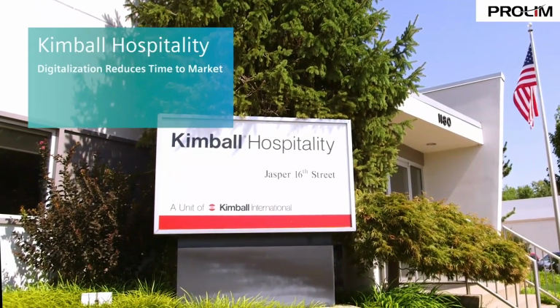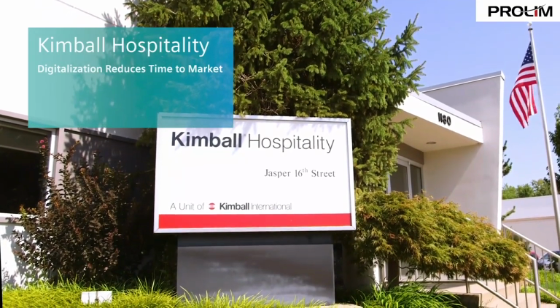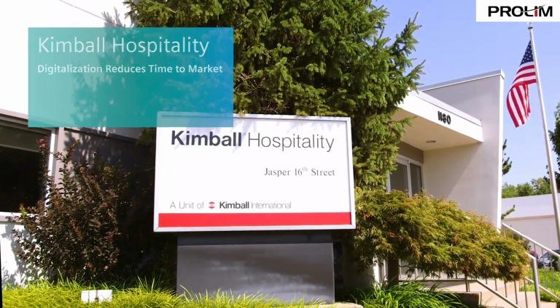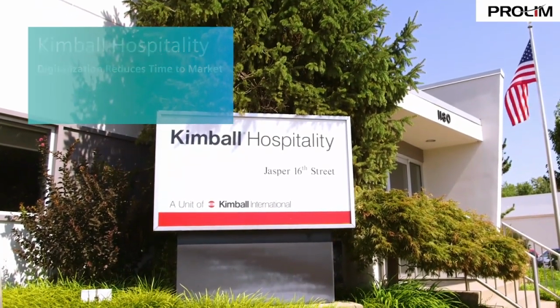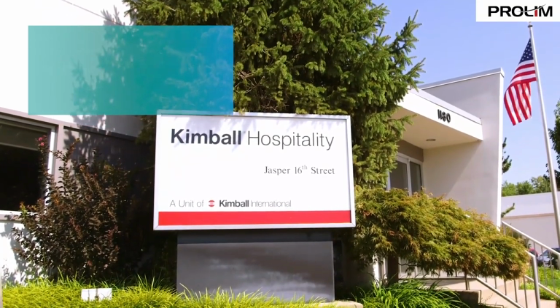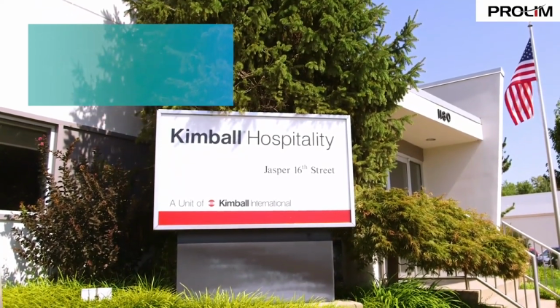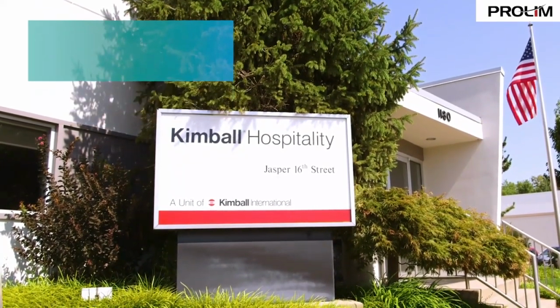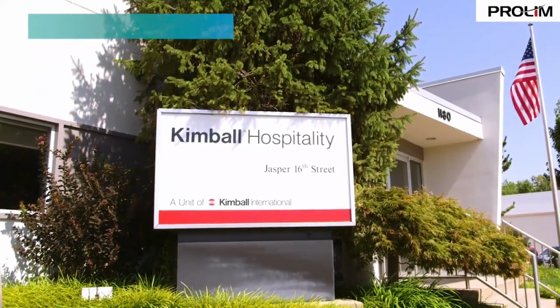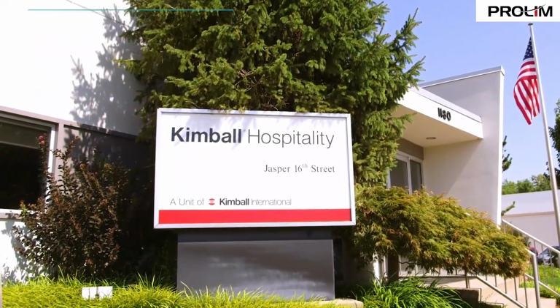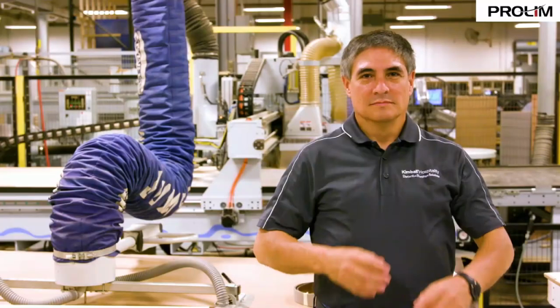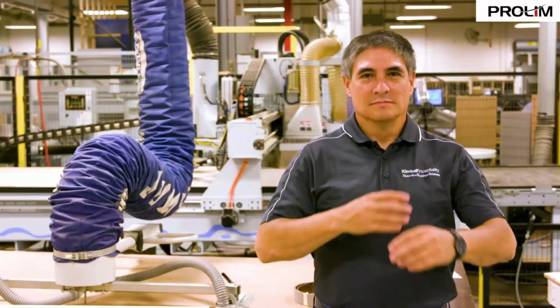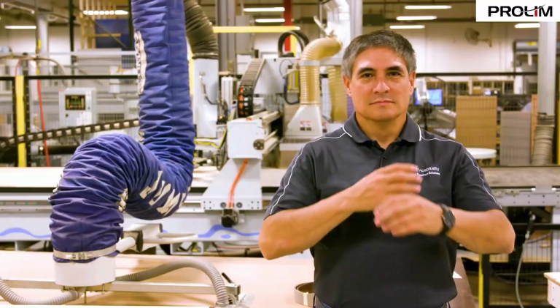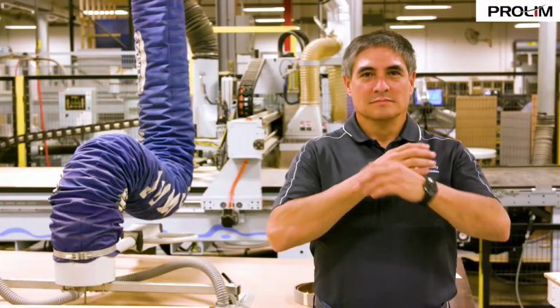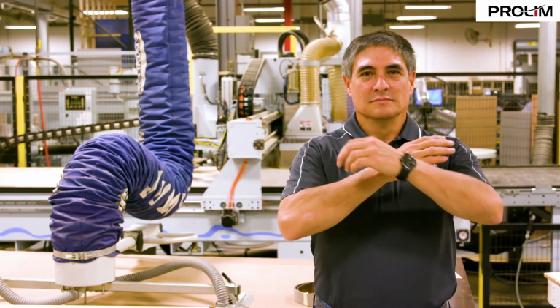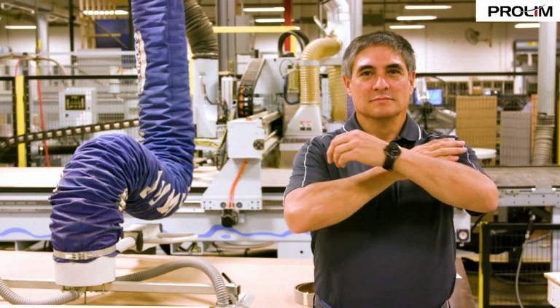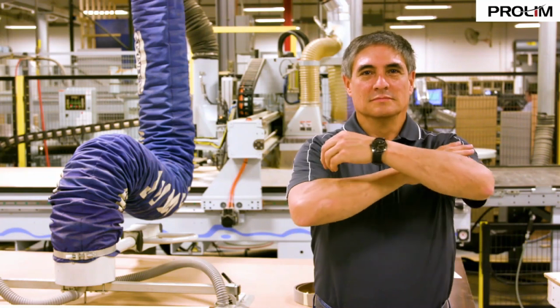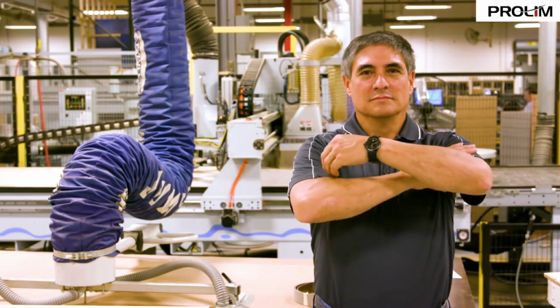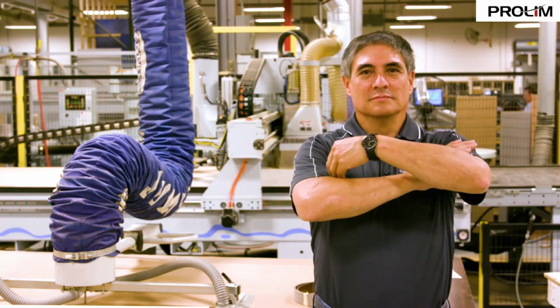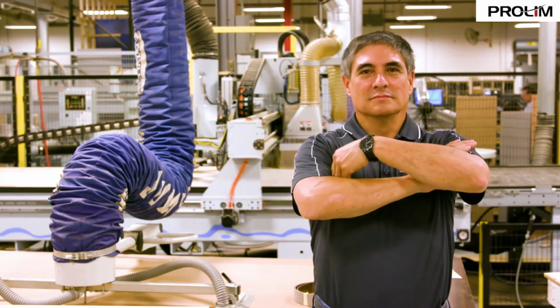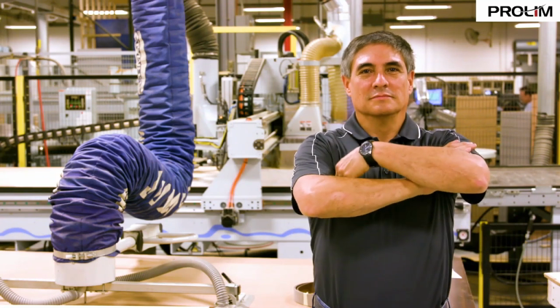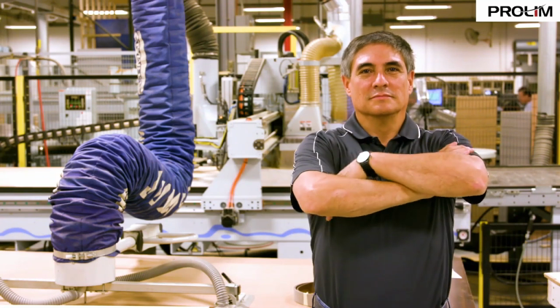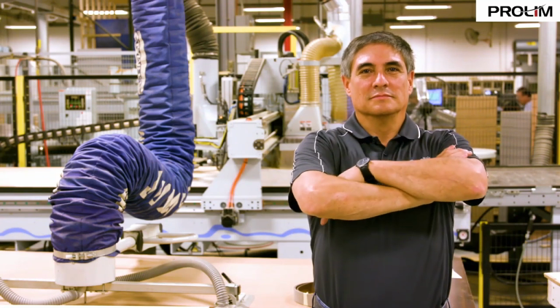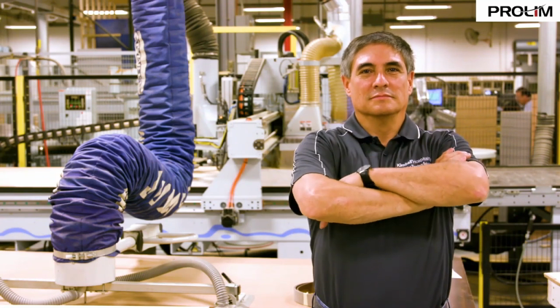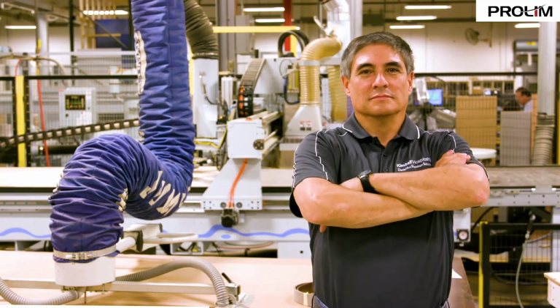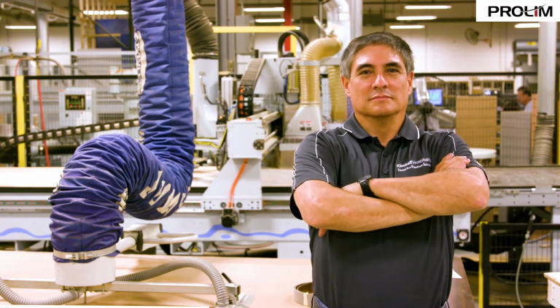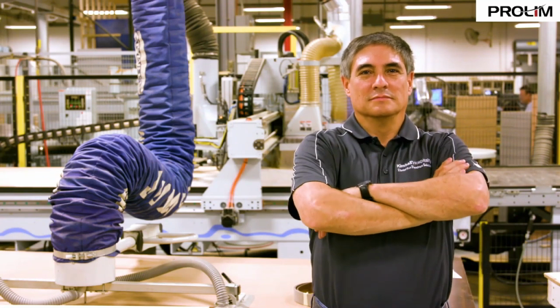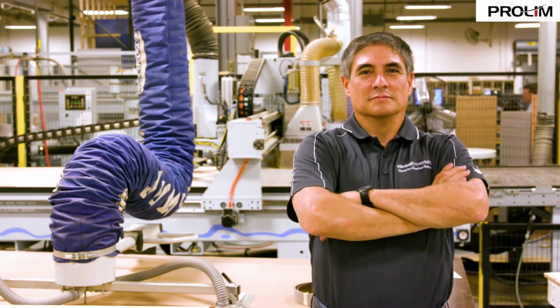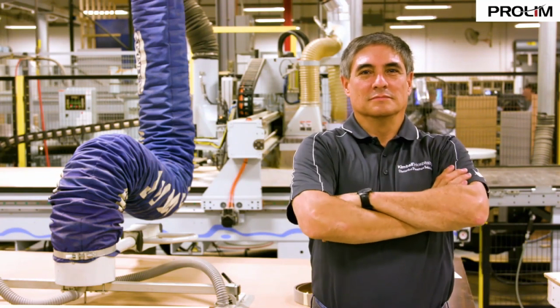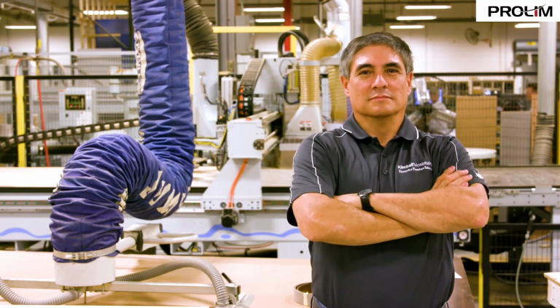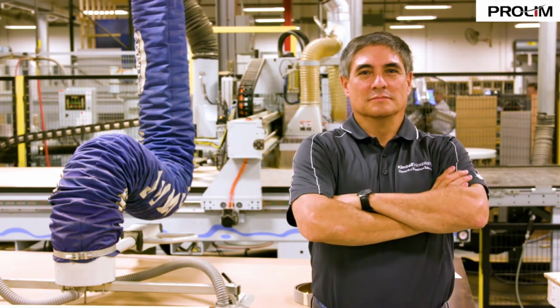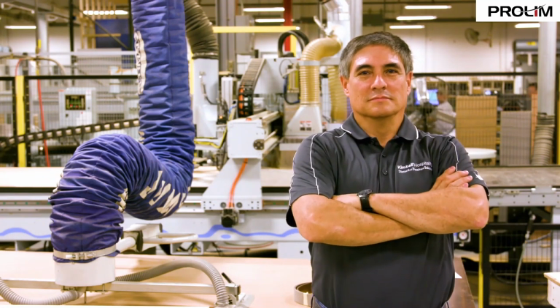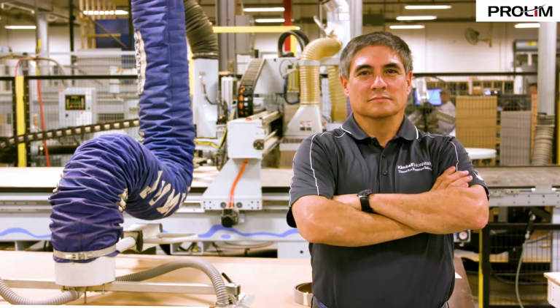My name is Ricardo Espinoza. I'm a director of design and engineering for Kimball Hospitality.